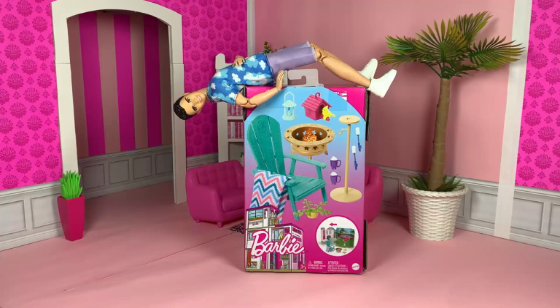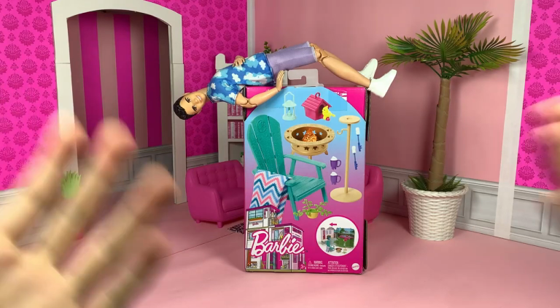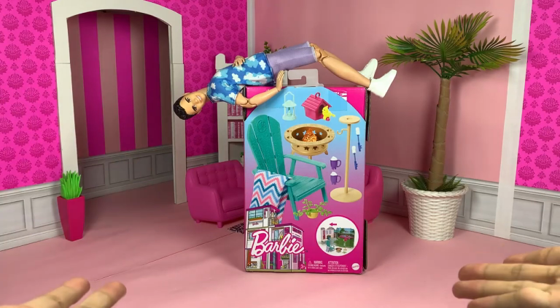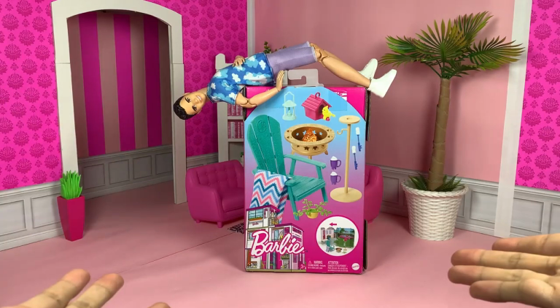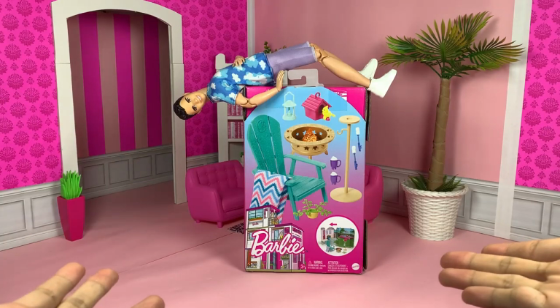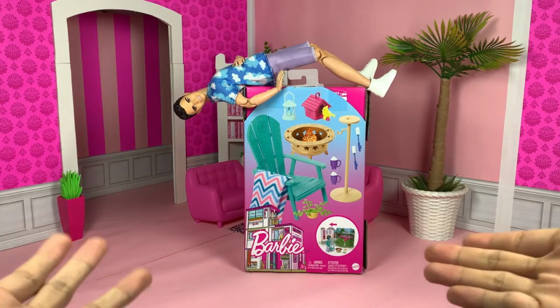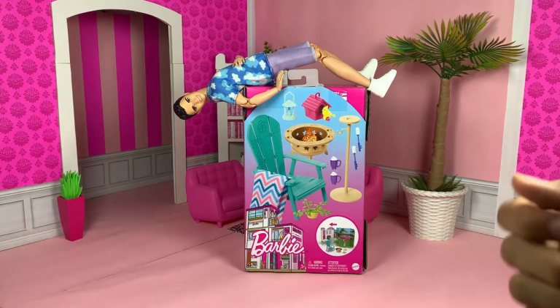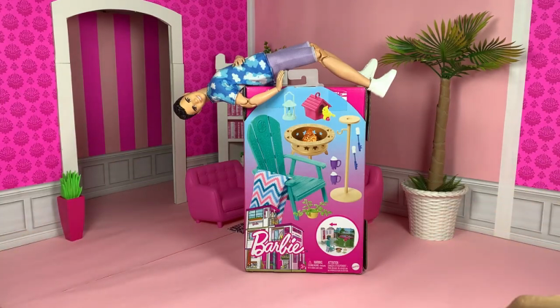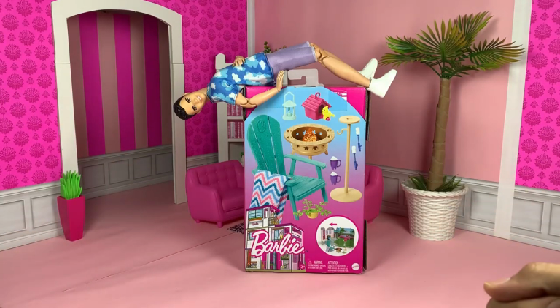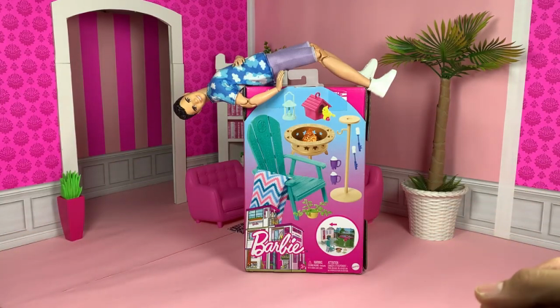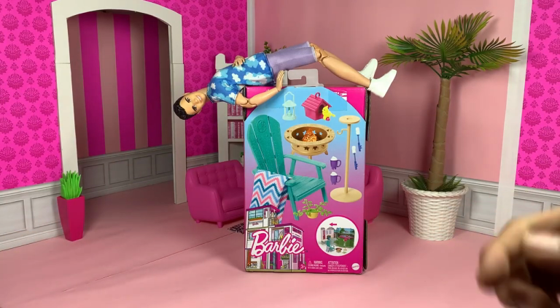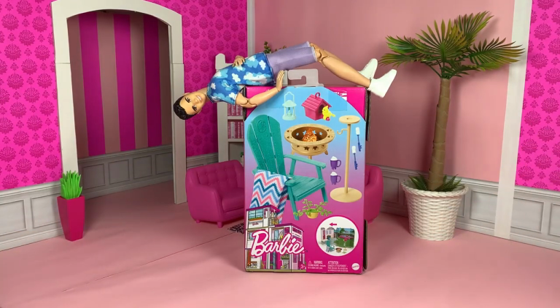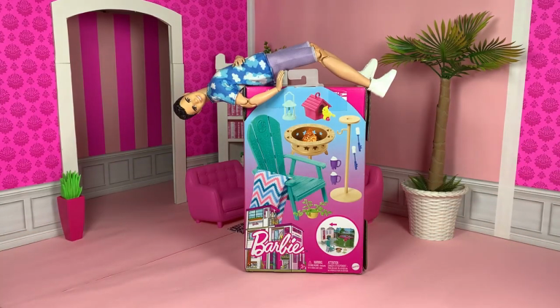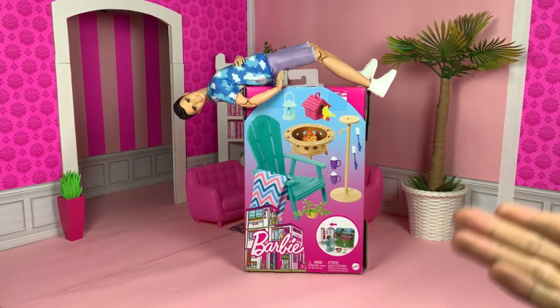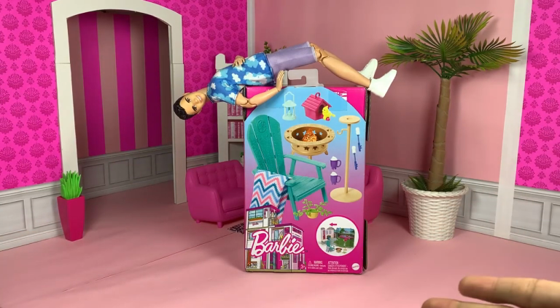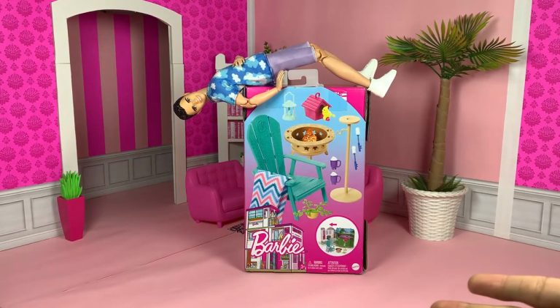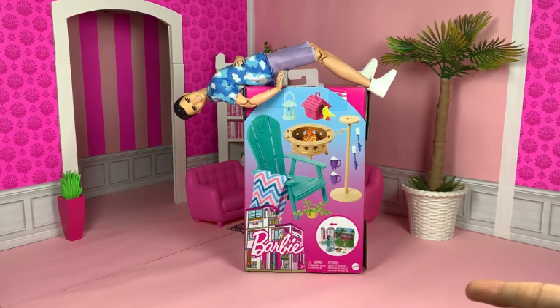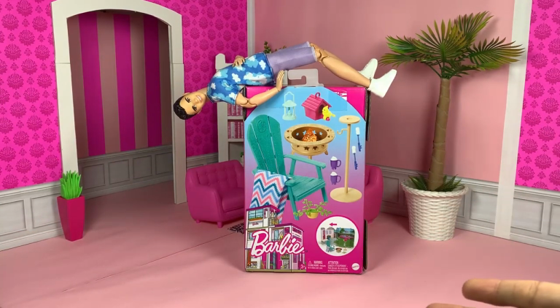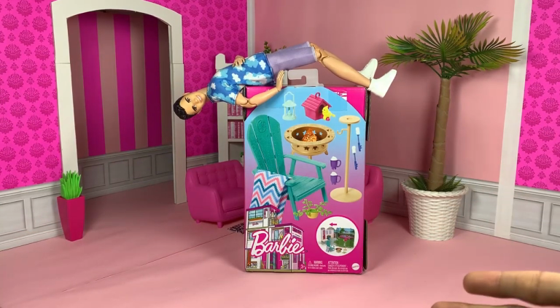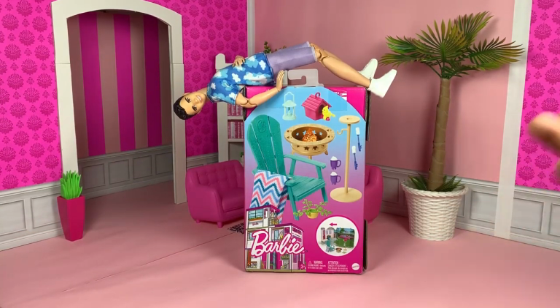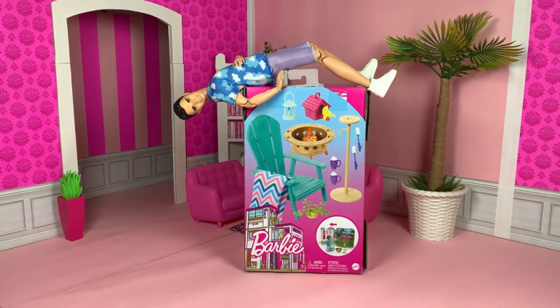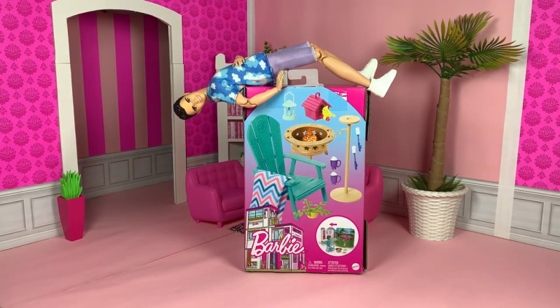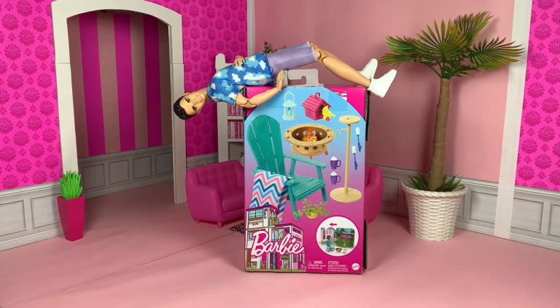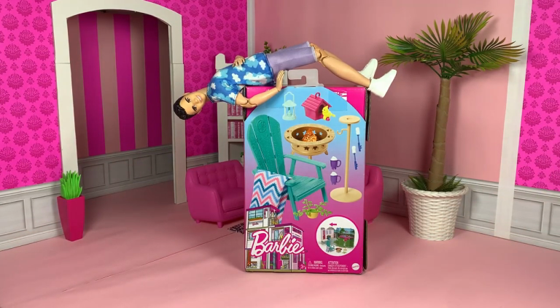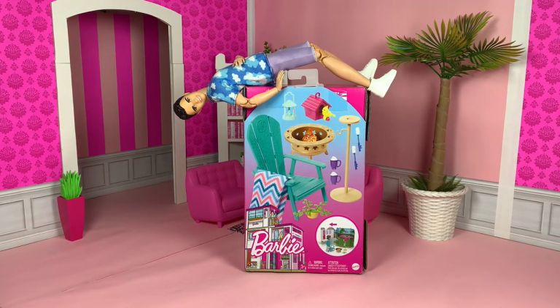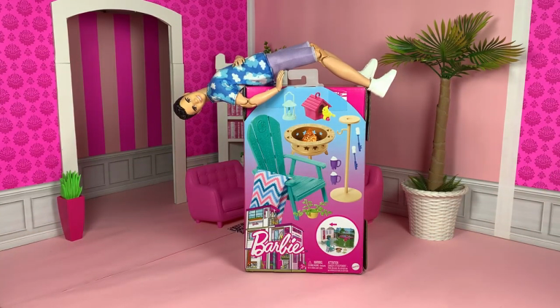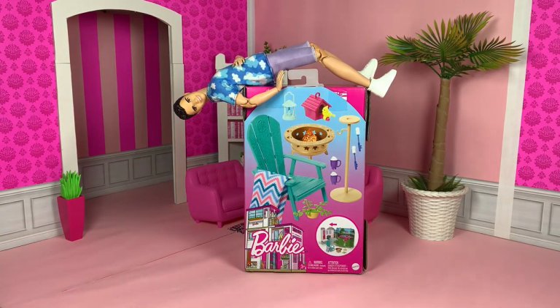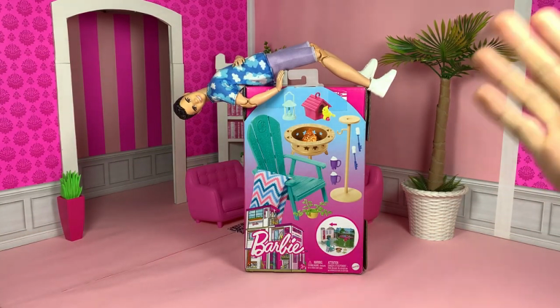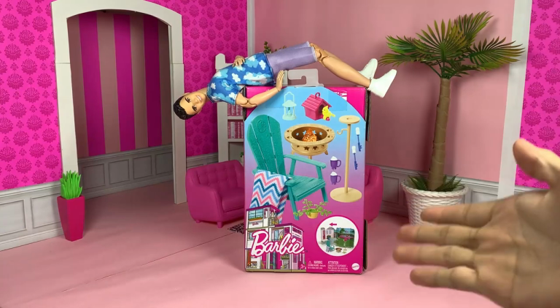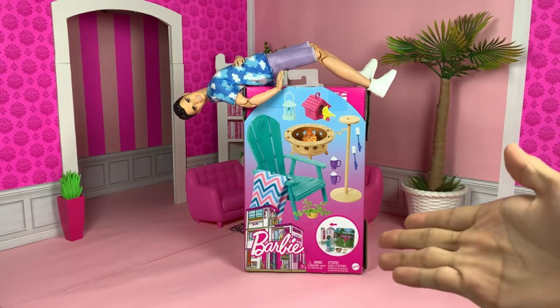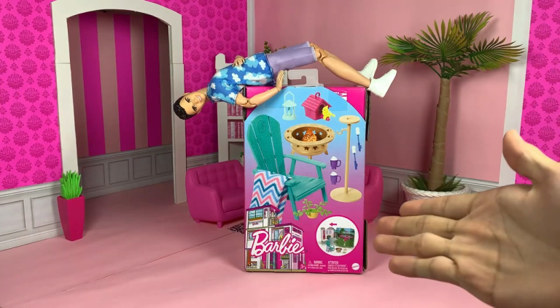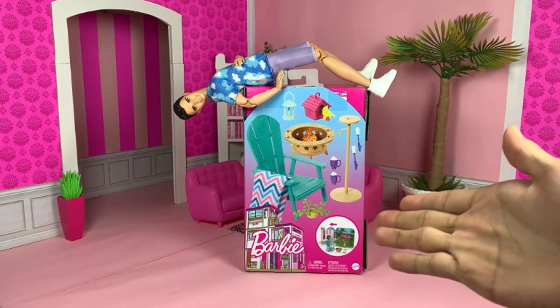Hey everybody, I'm John and I'm here at the Dream House with this furniture pack that we'll be unboxing.